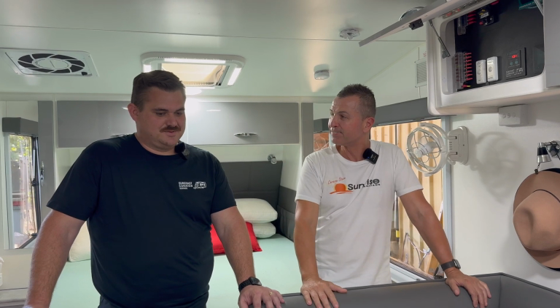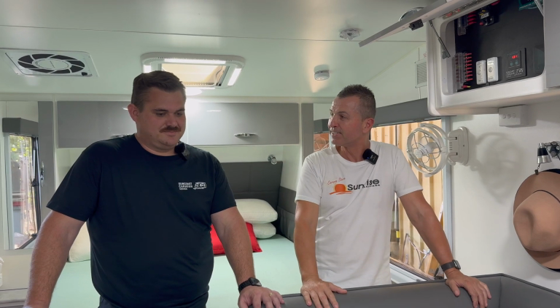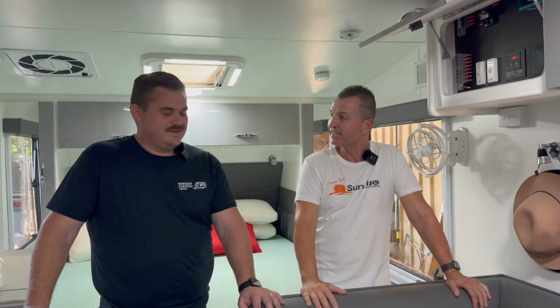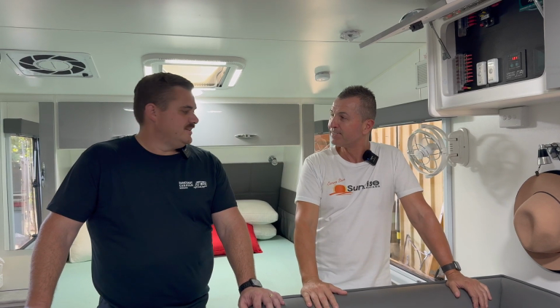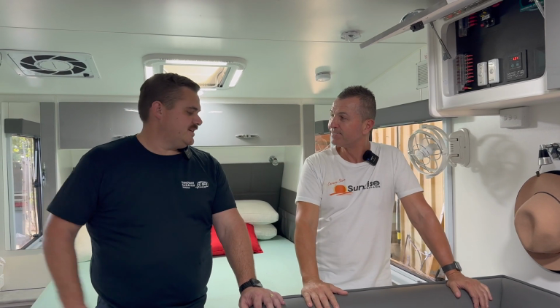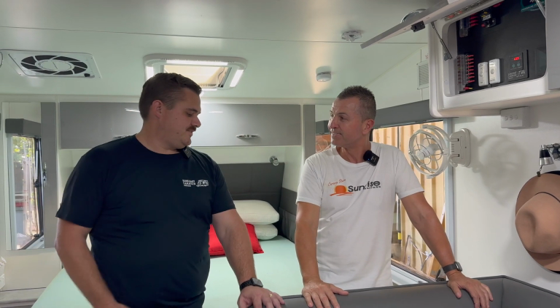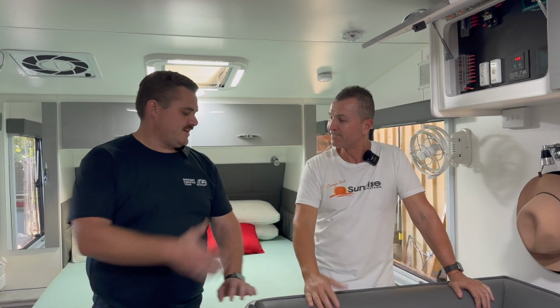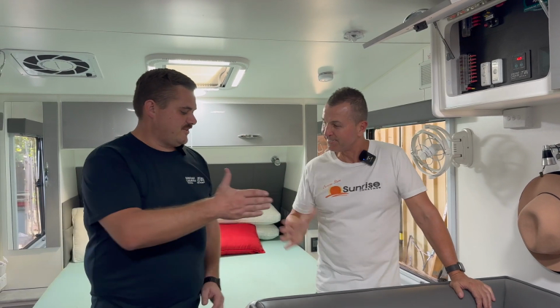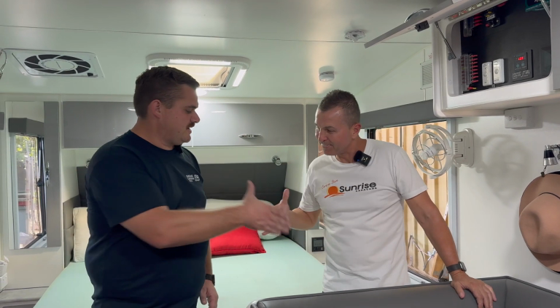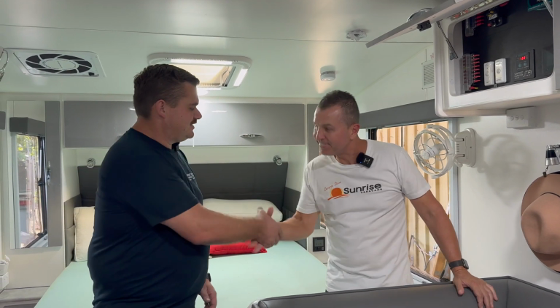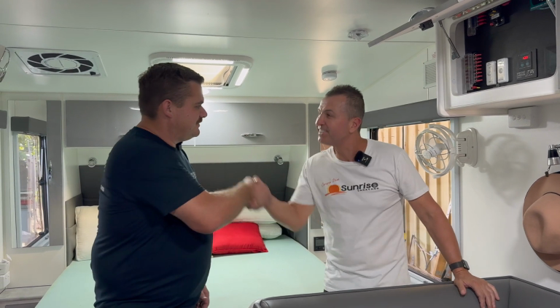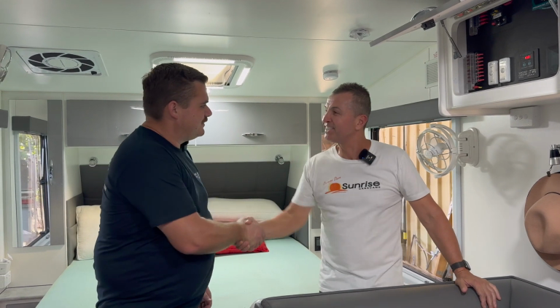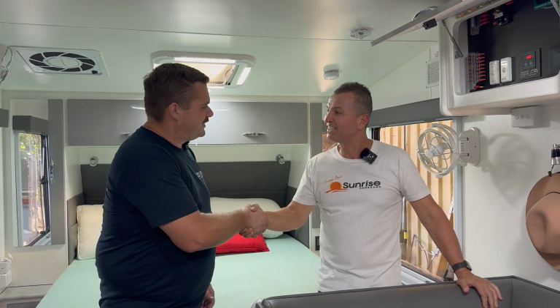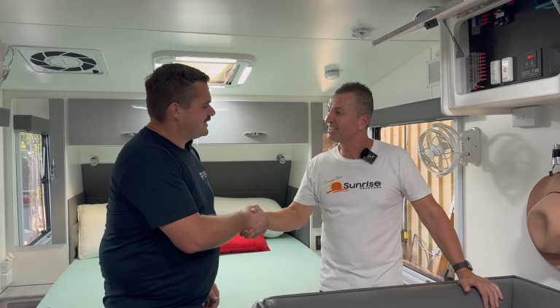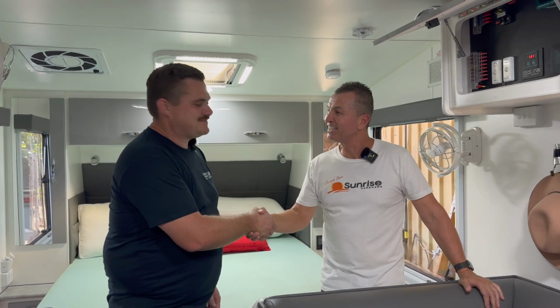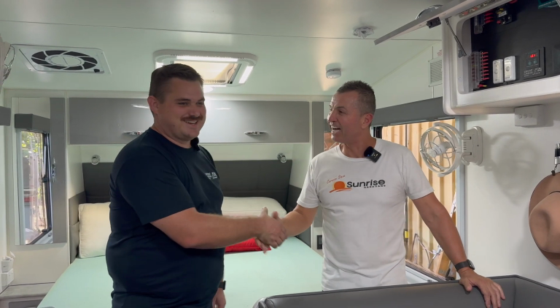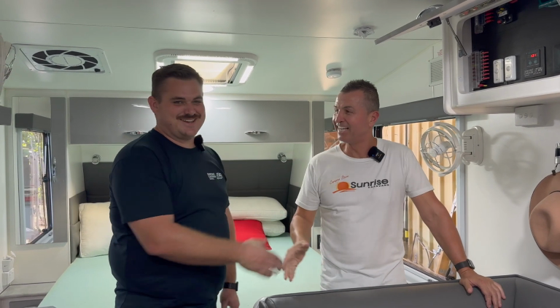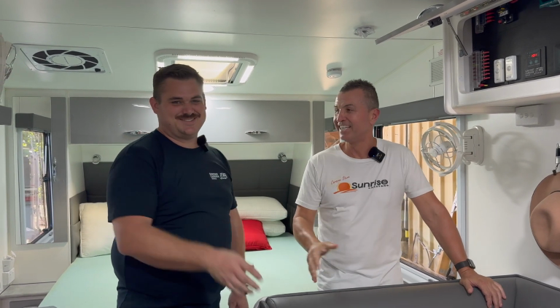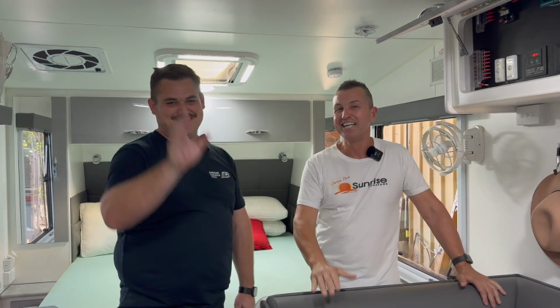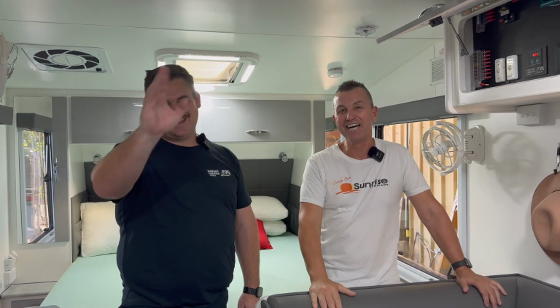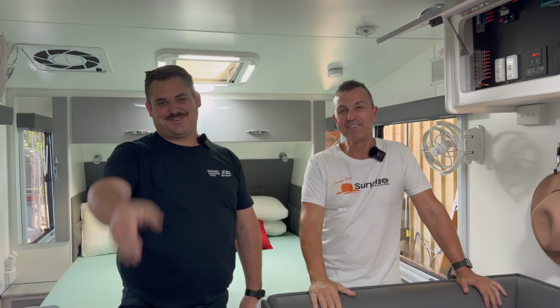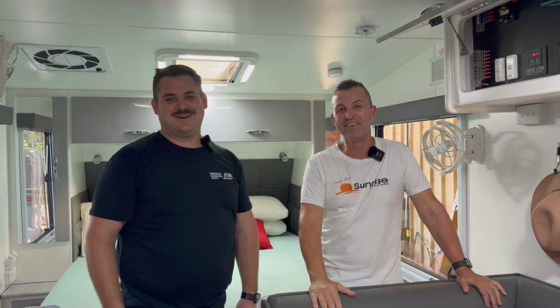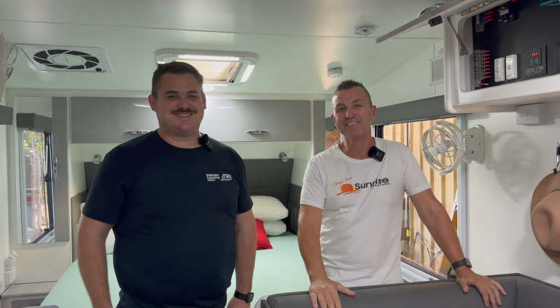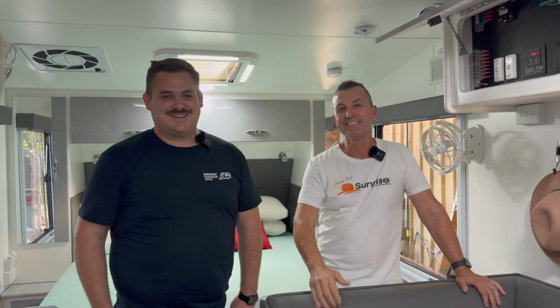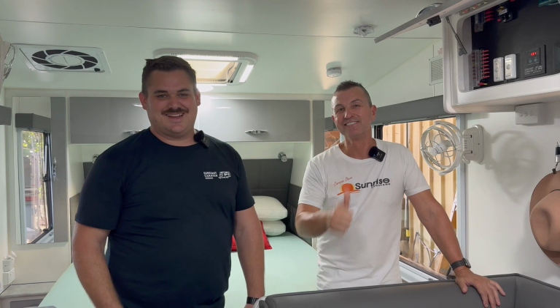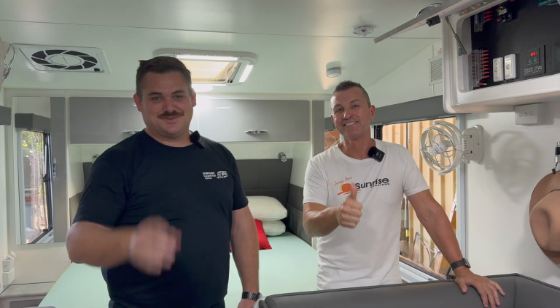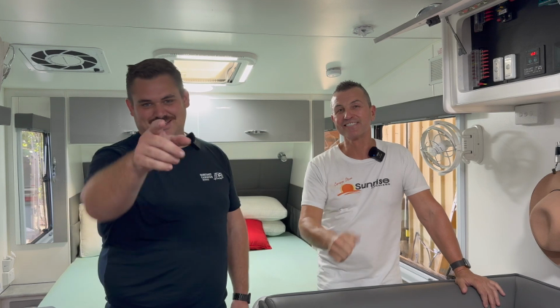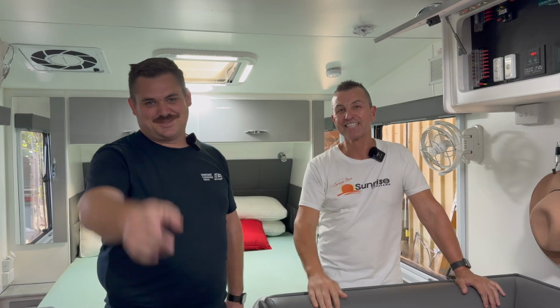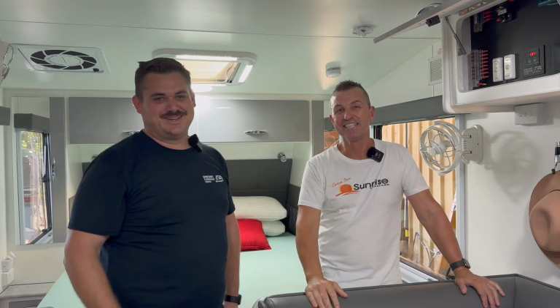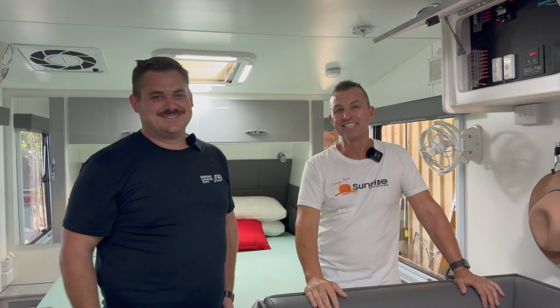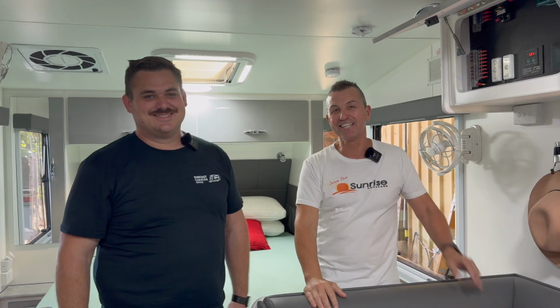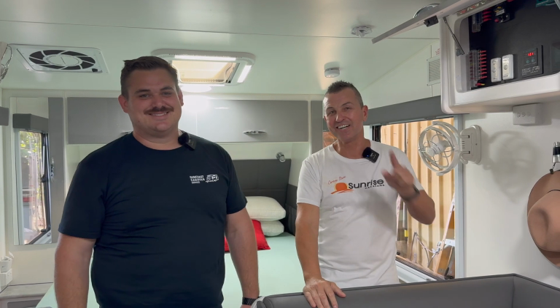Steve, thank you very much for making one of your customers our customers. Thanks very much — we'll see you next week. See you guys.